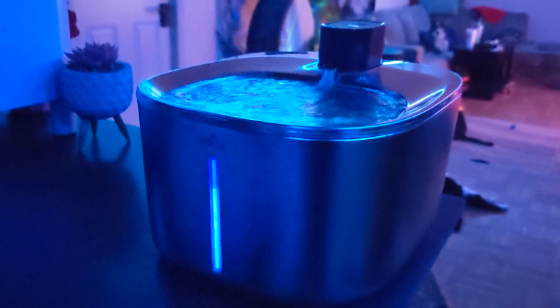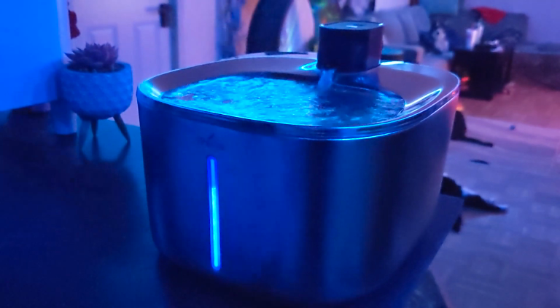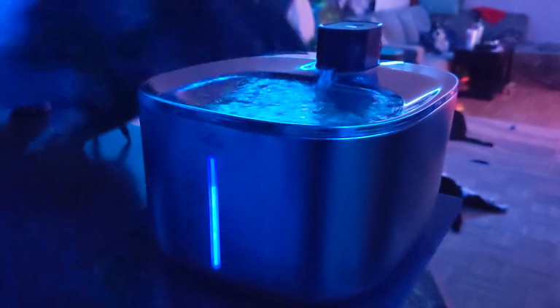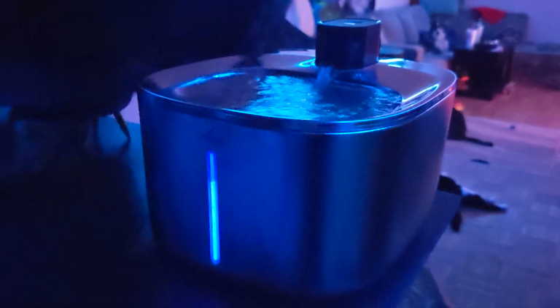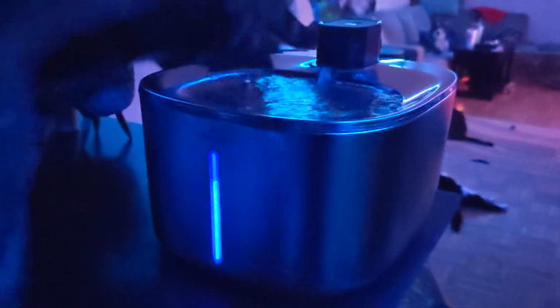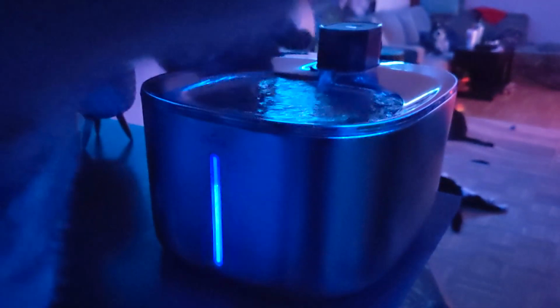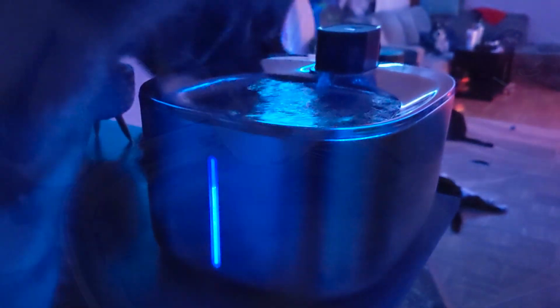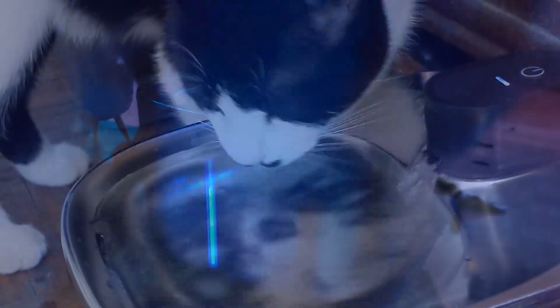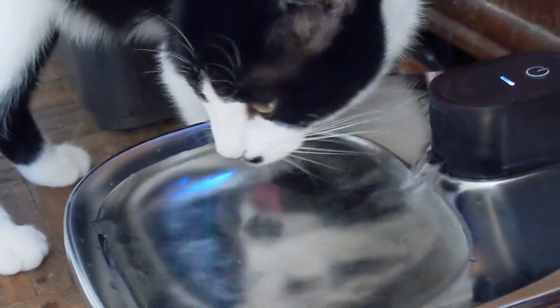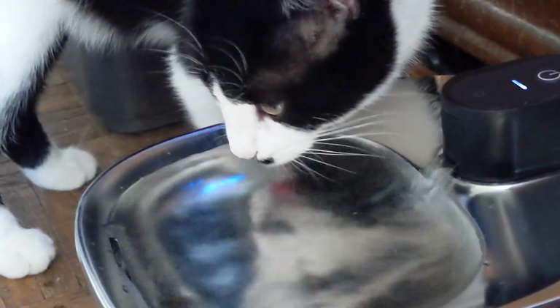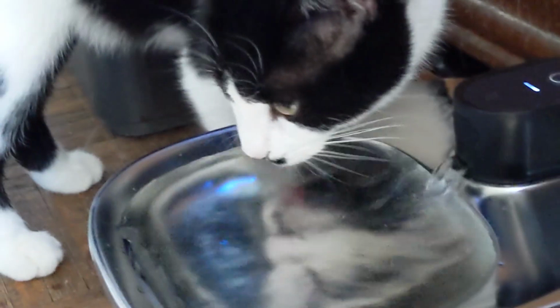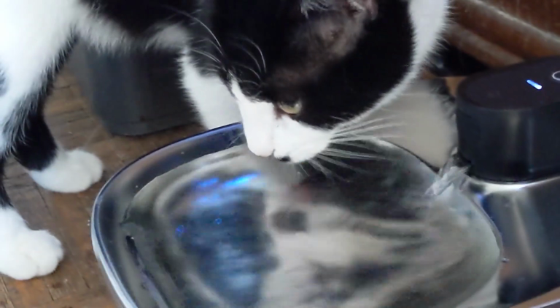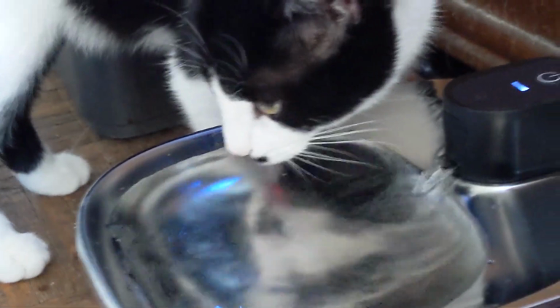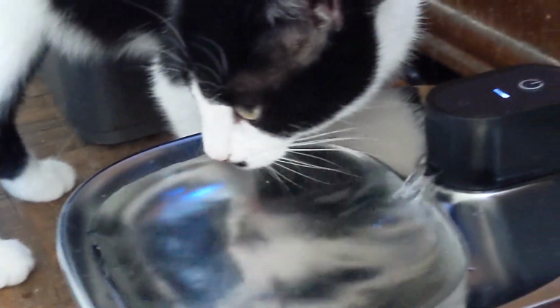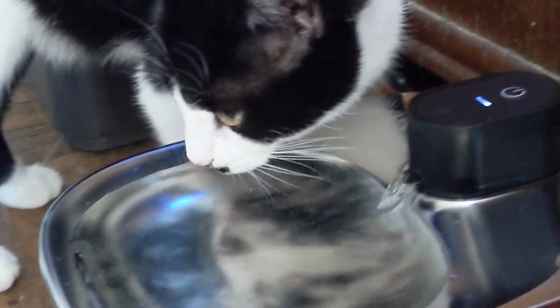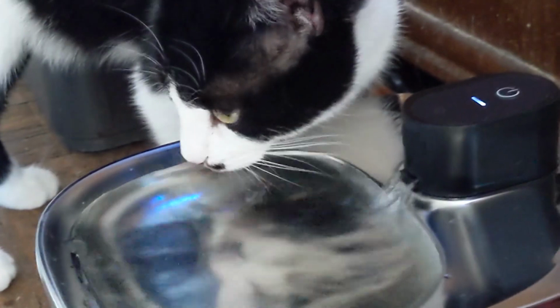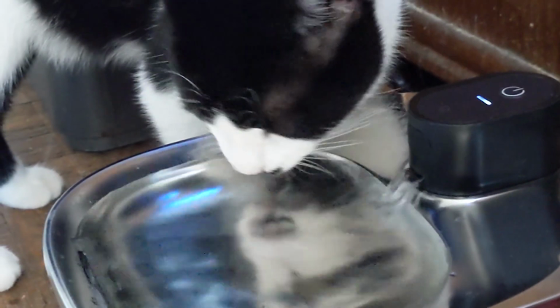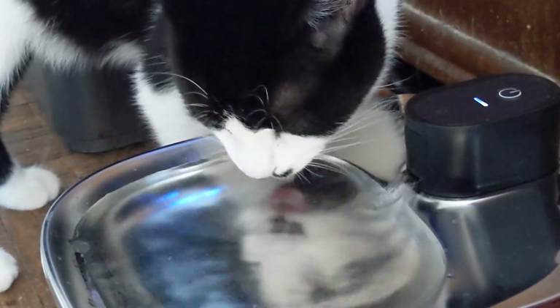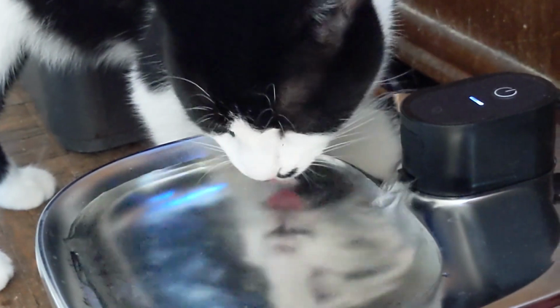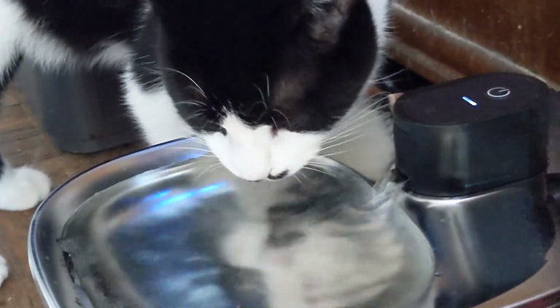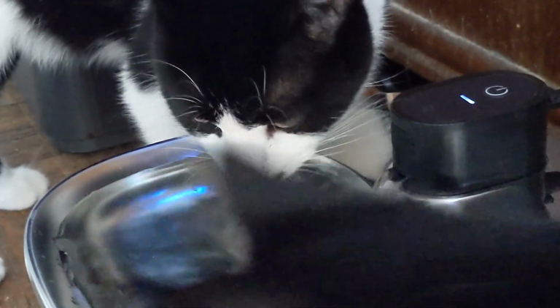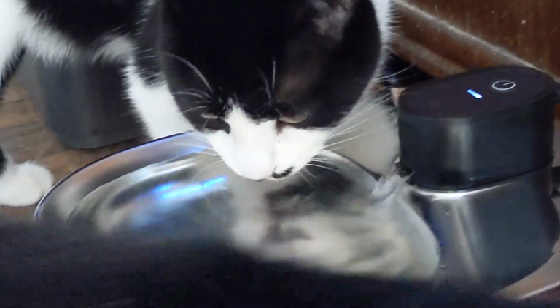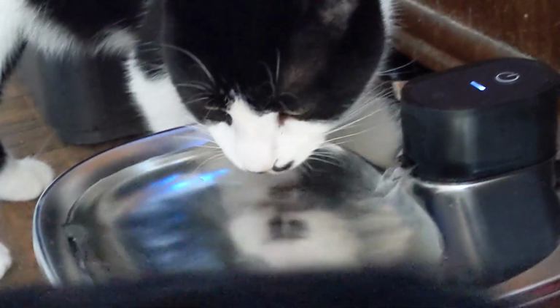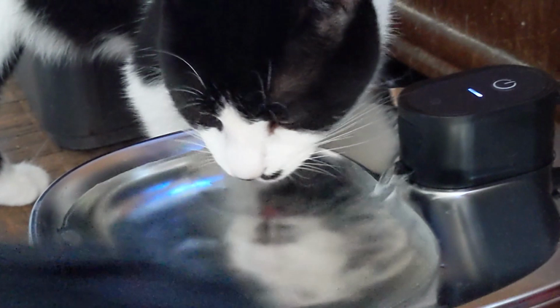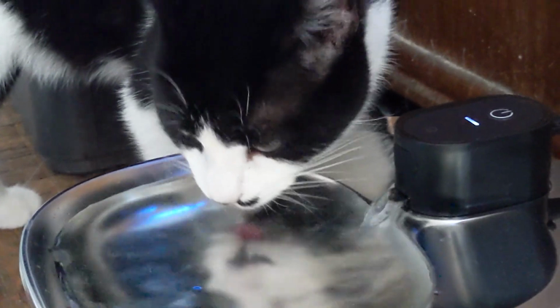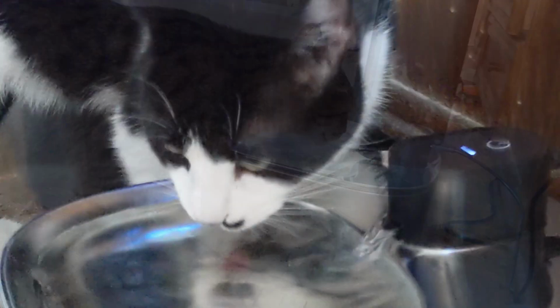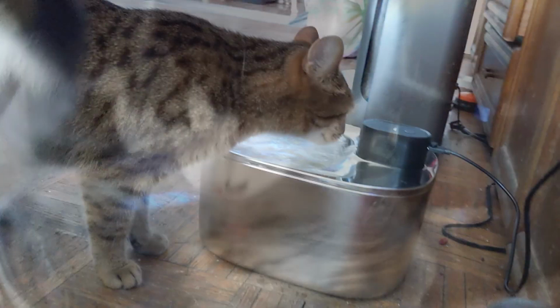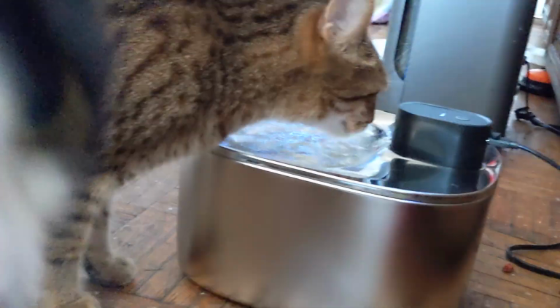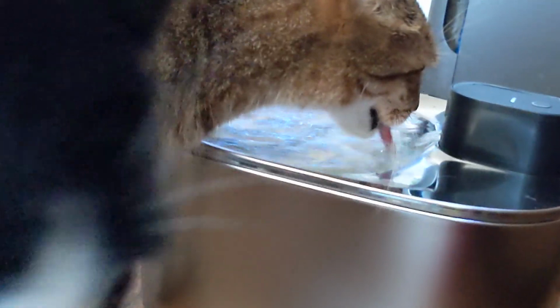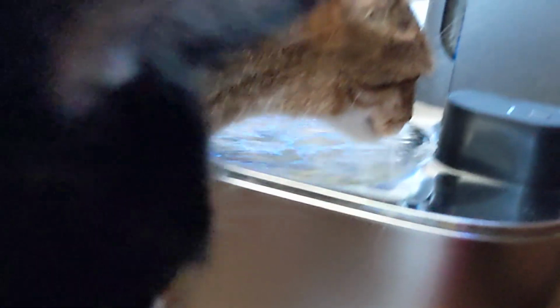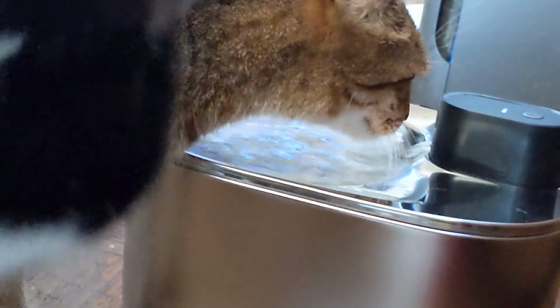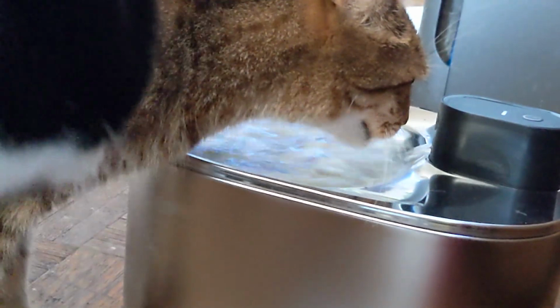Till next time I'm gonna go watch my pets drink from their new watering hole. They just love it. See ya!